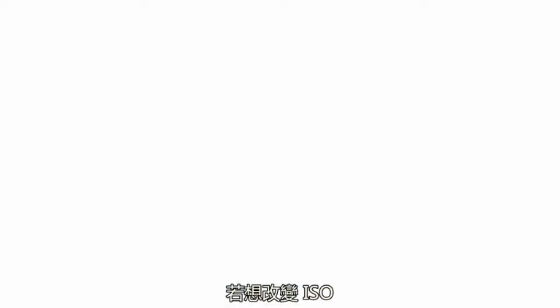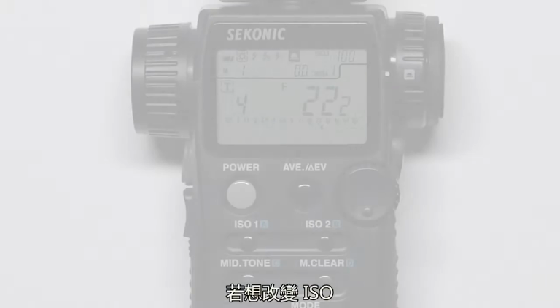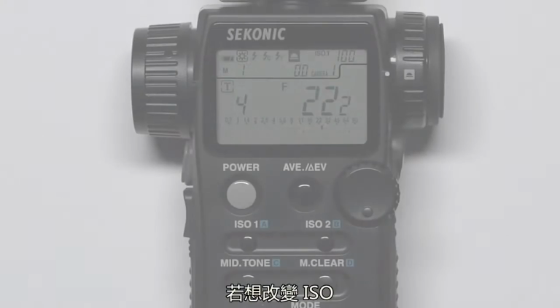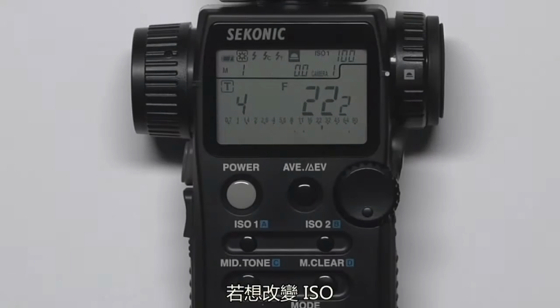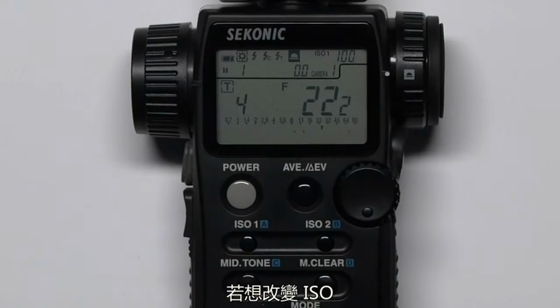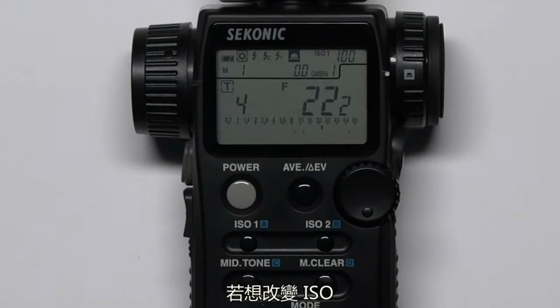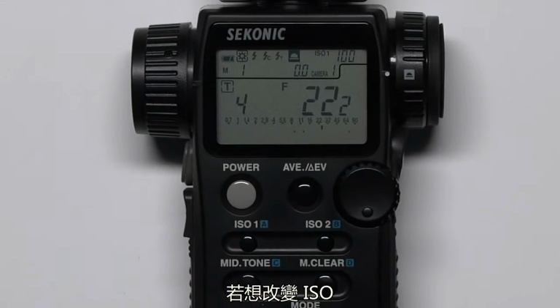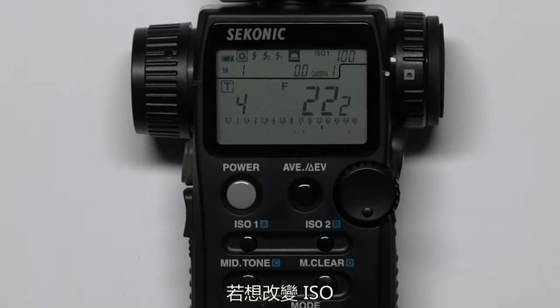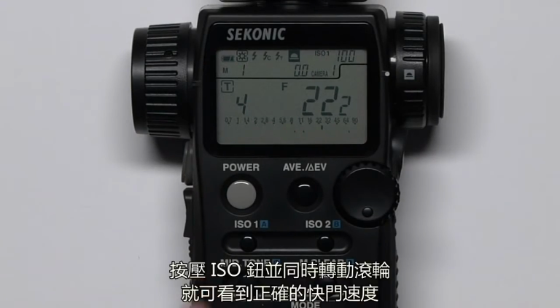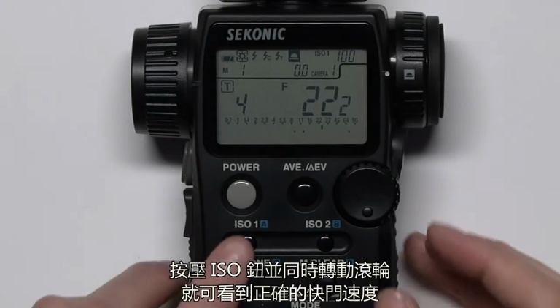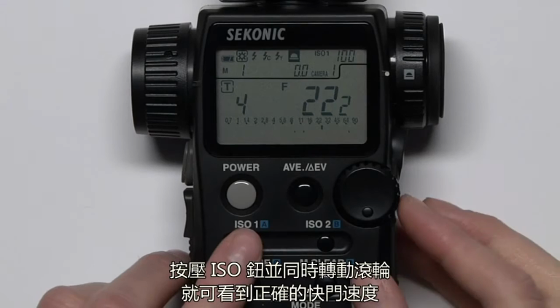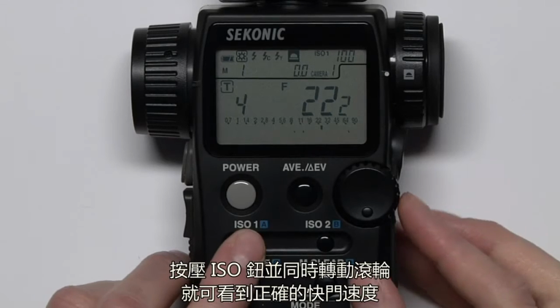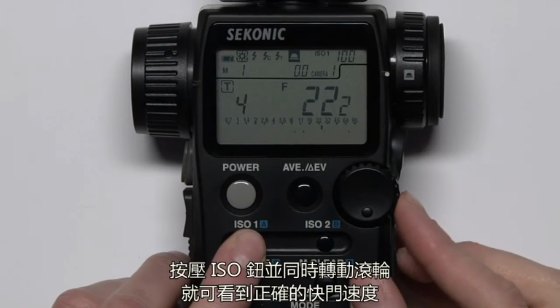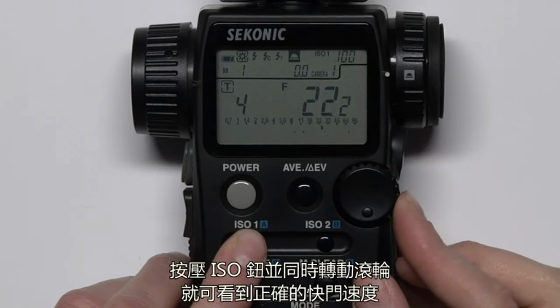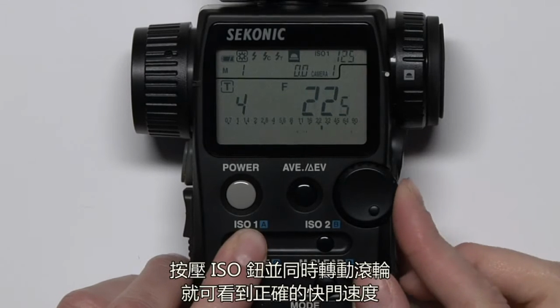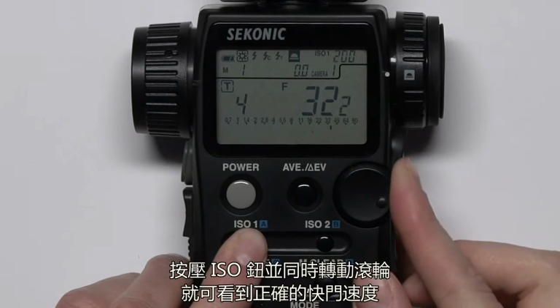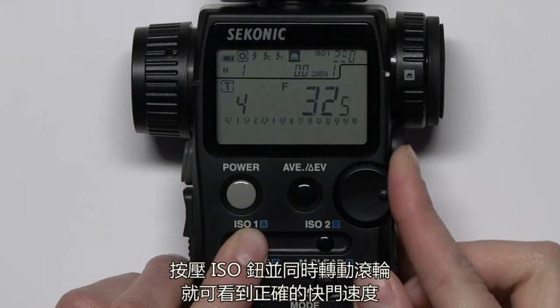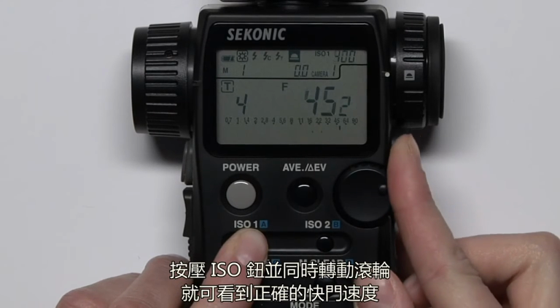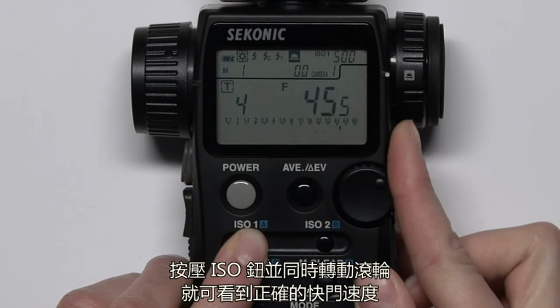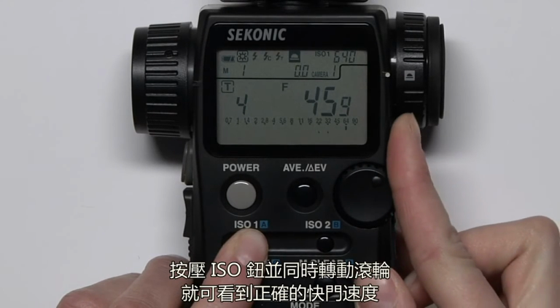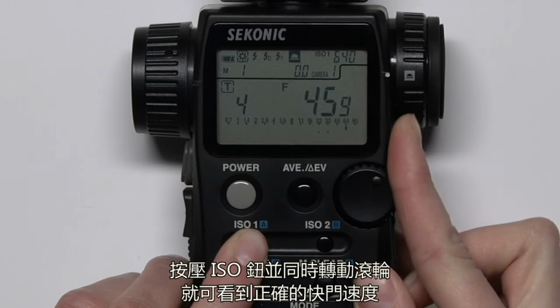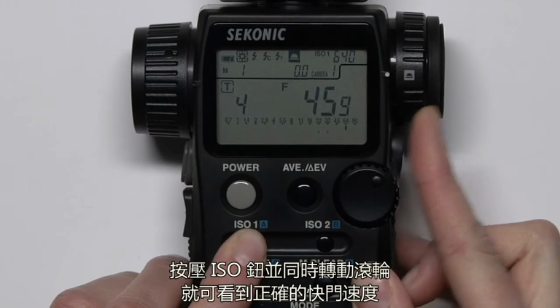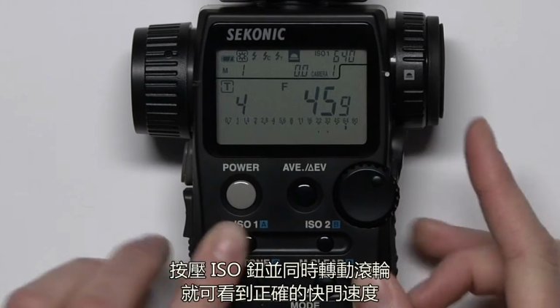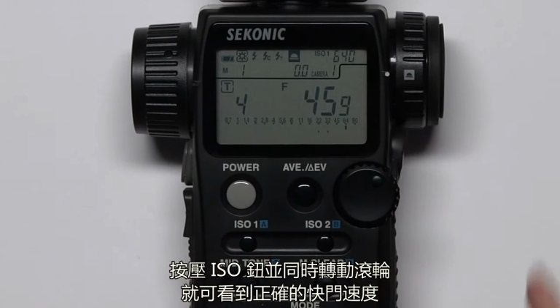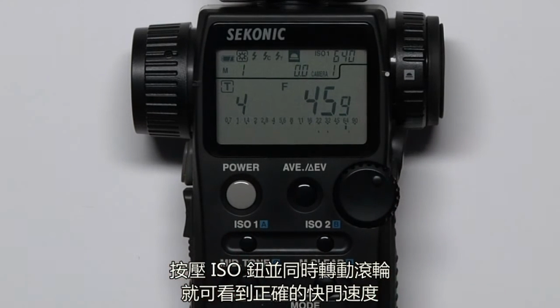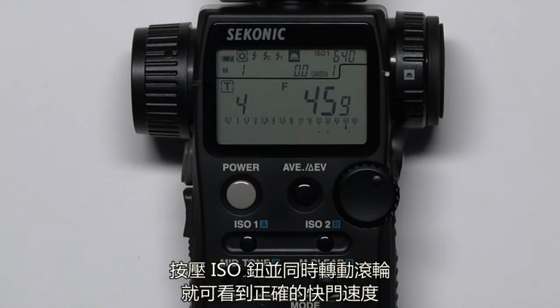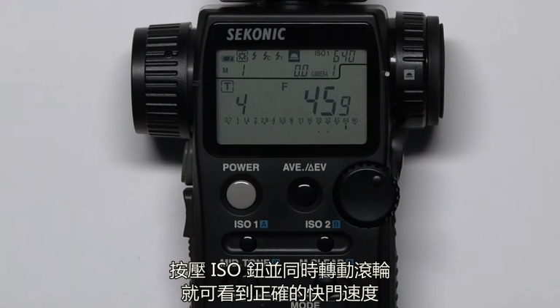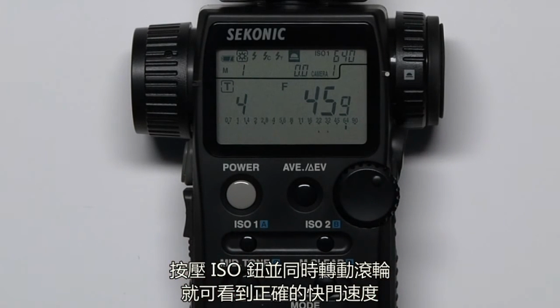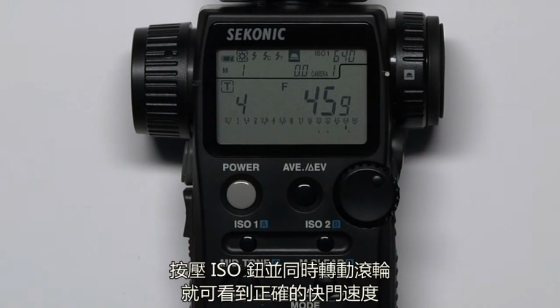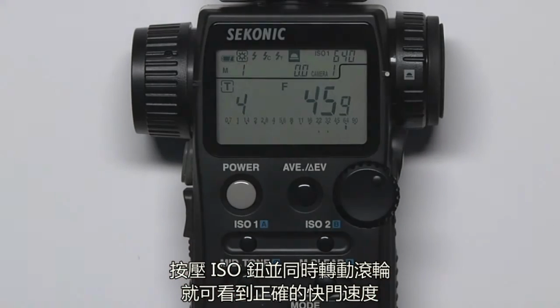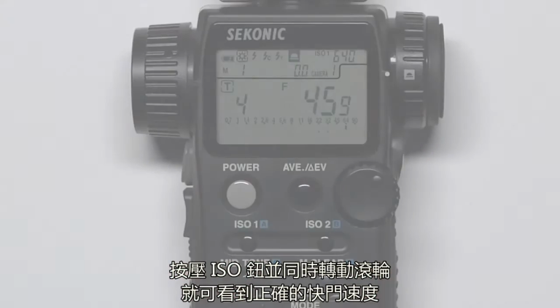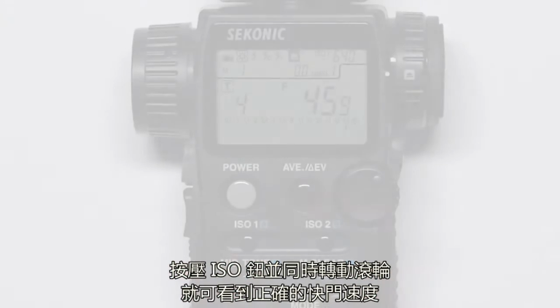Or if you want to change your ISO, hold down the ISO button and rotate the jog wheel, and you'll see your adjusted shutter speed.